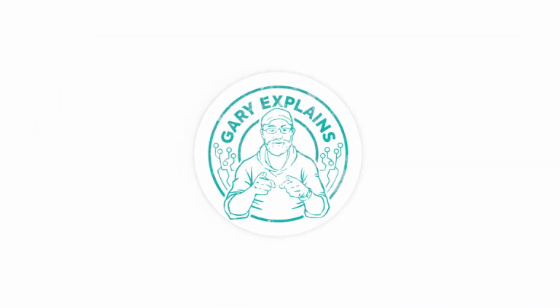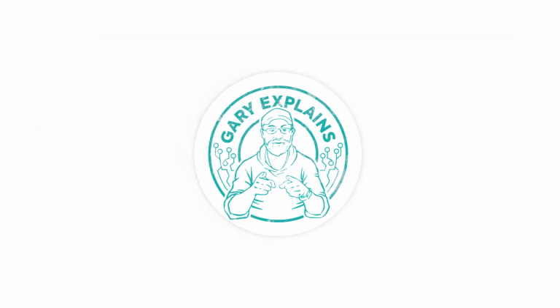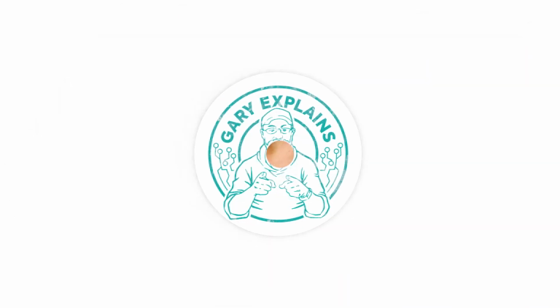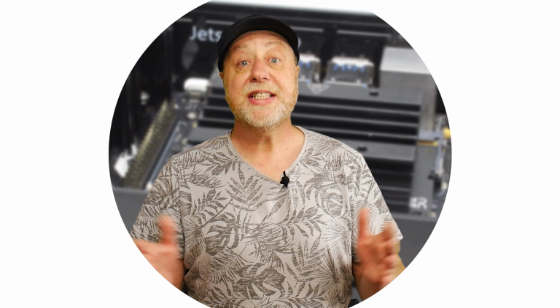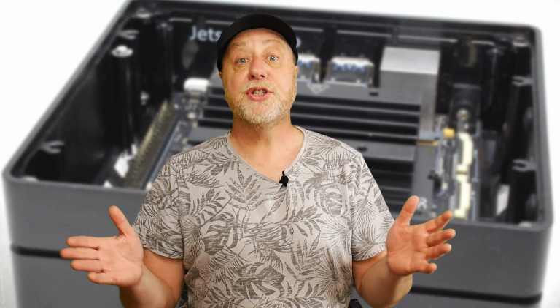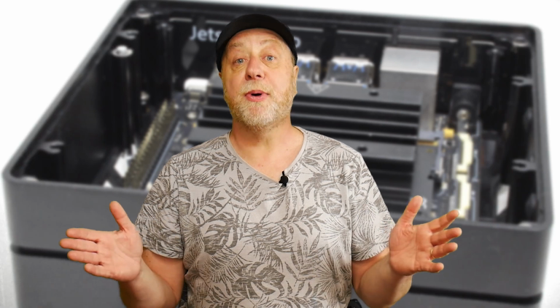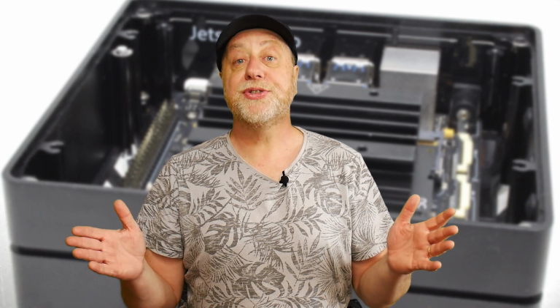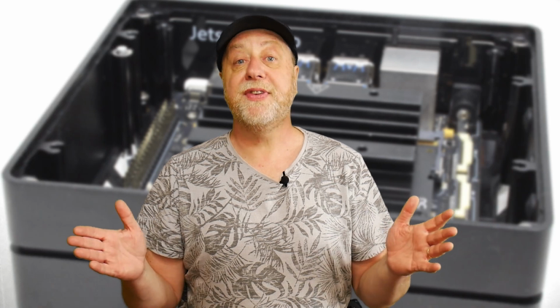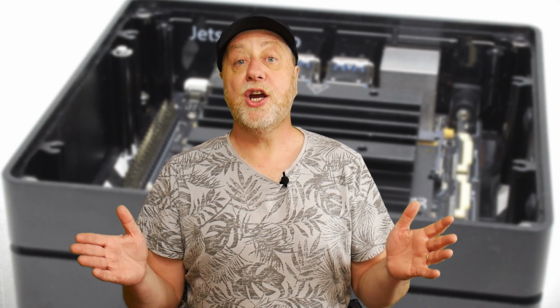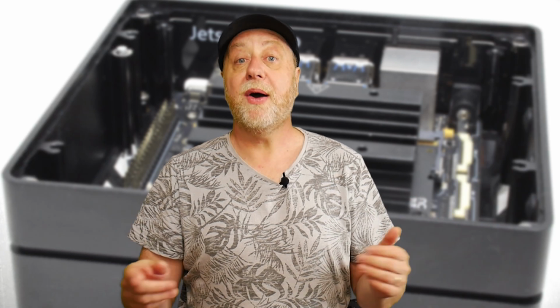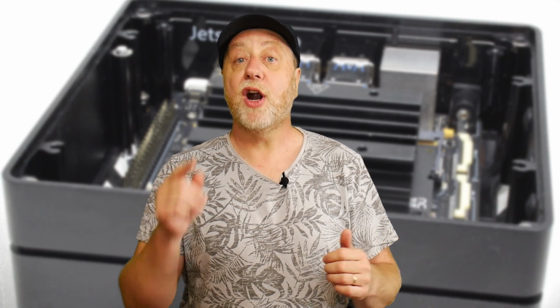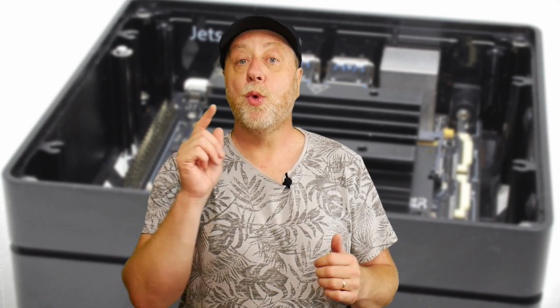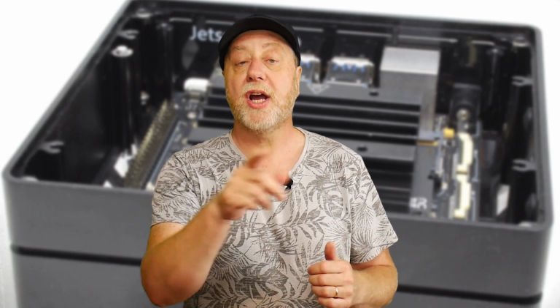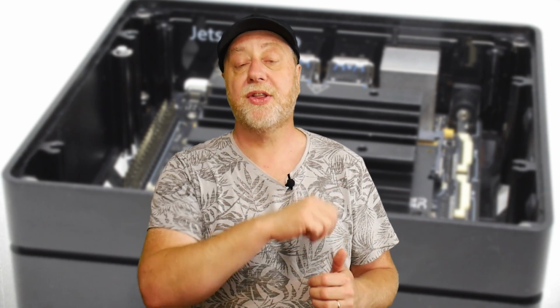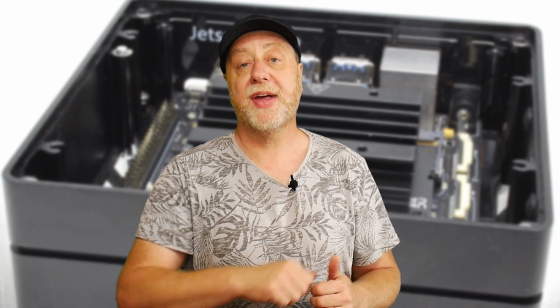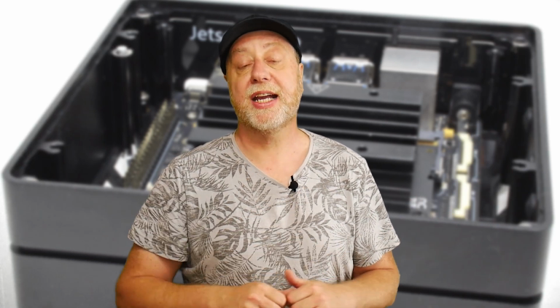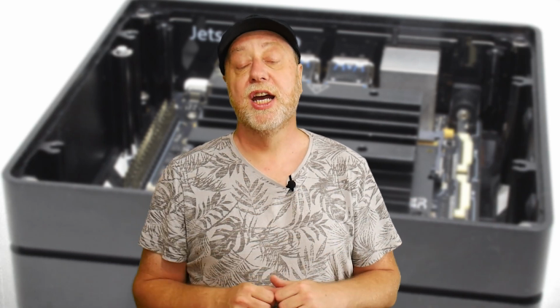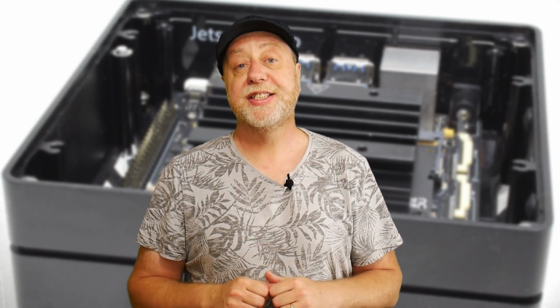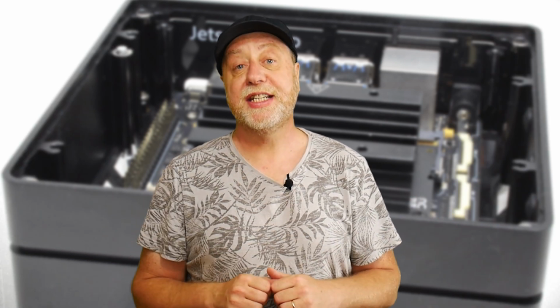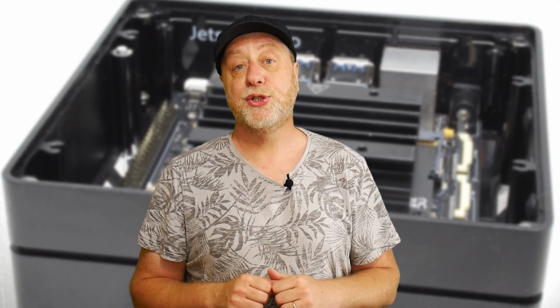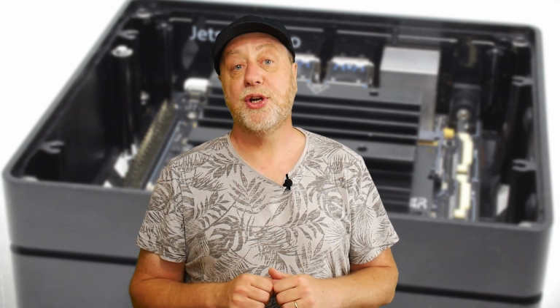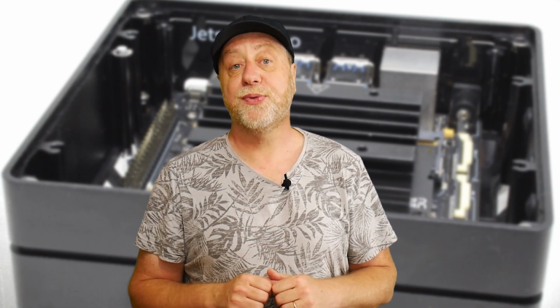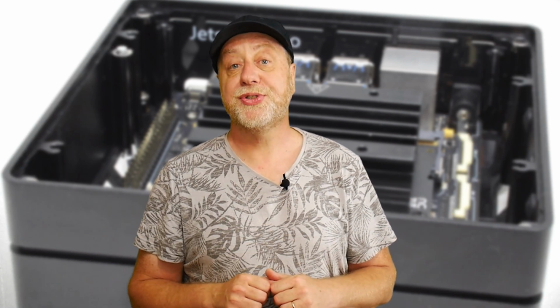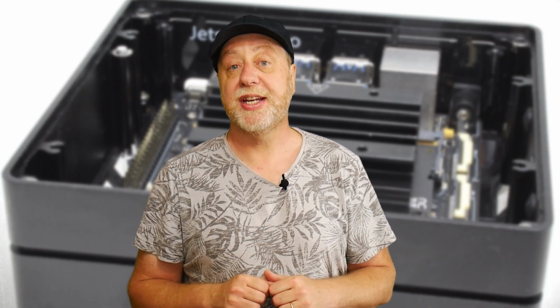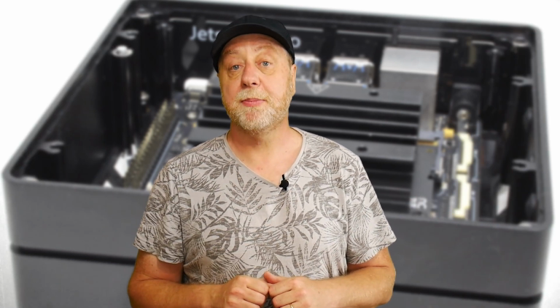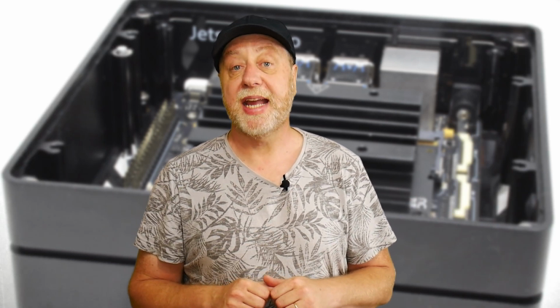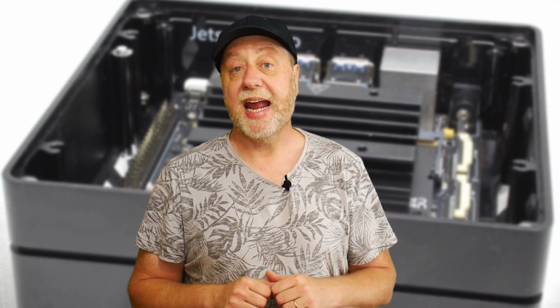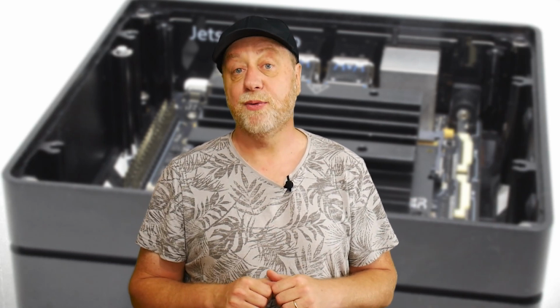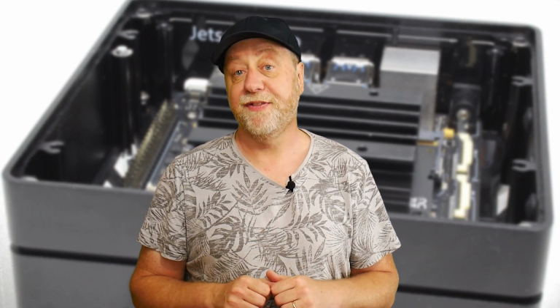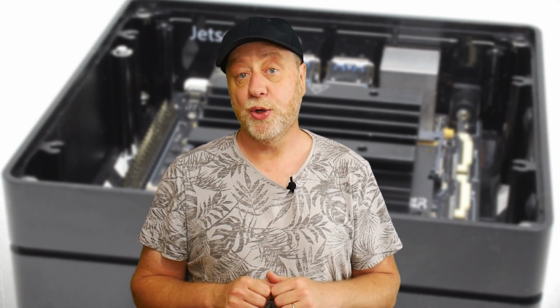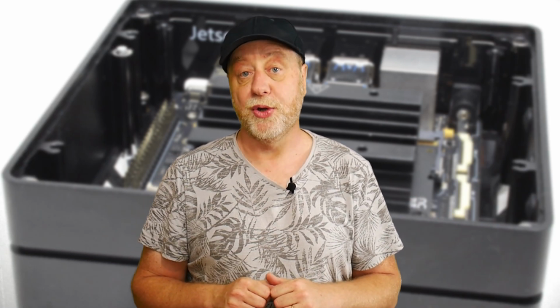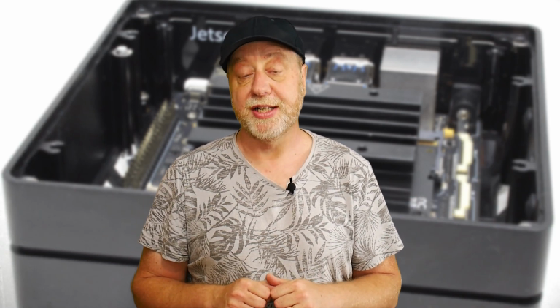This isn't a sponsored video. However, I would like to thank Seed Studios for sending me a review unit.